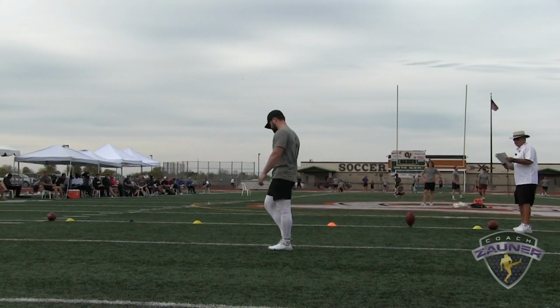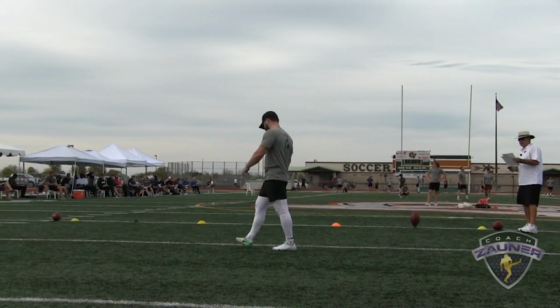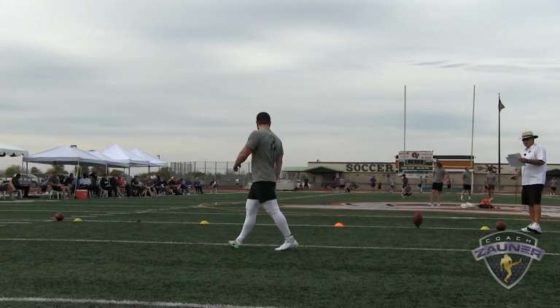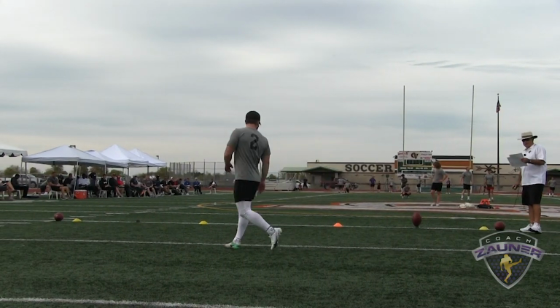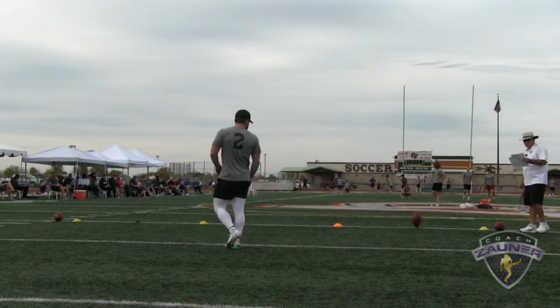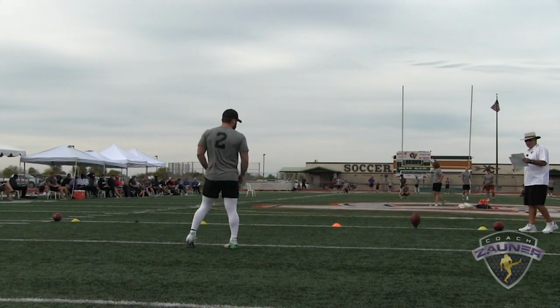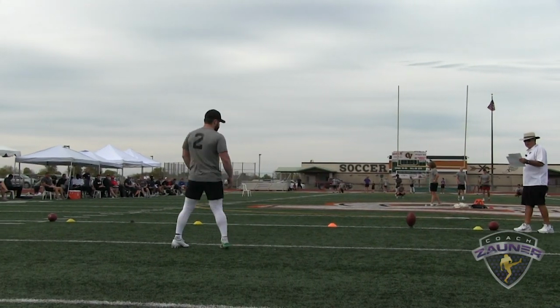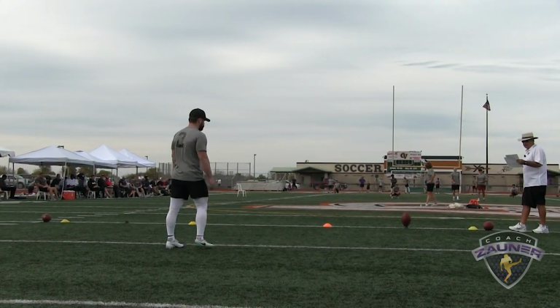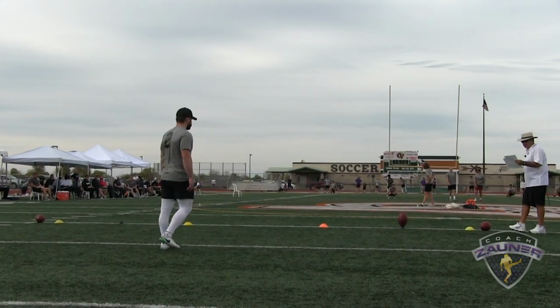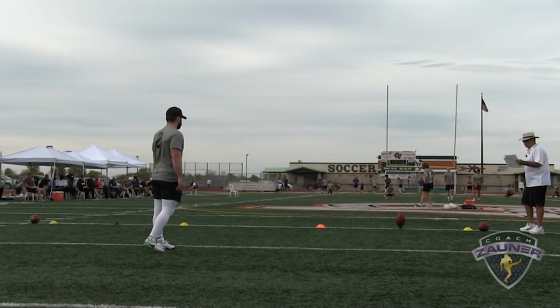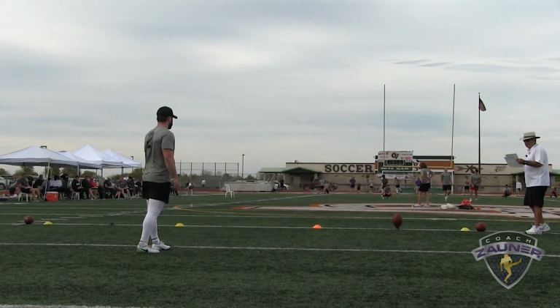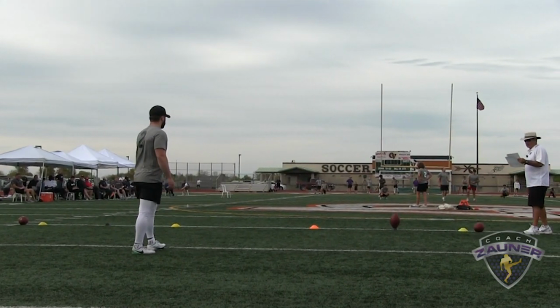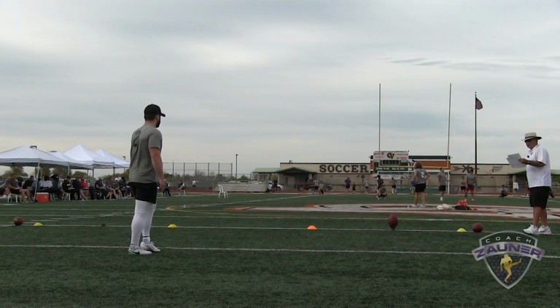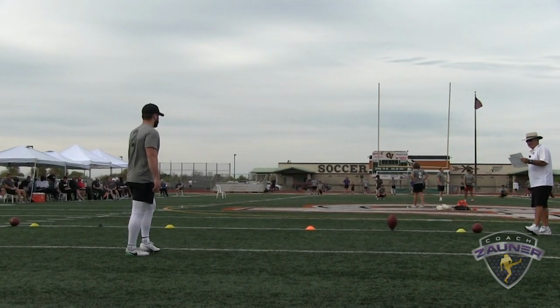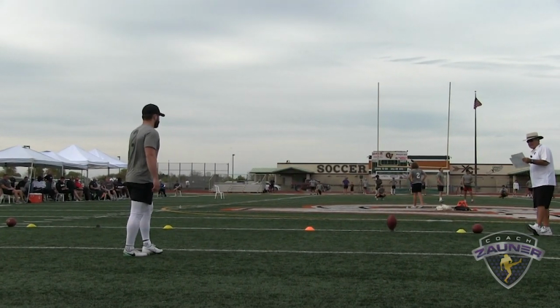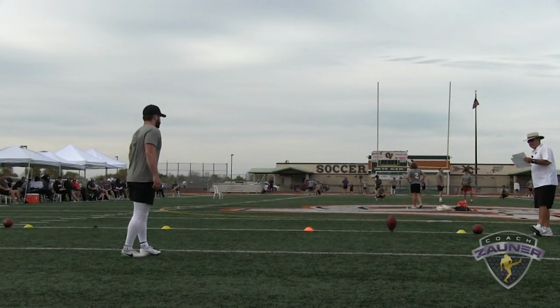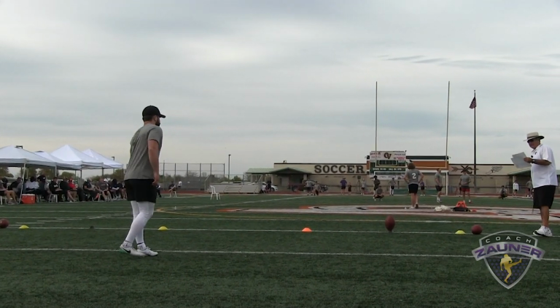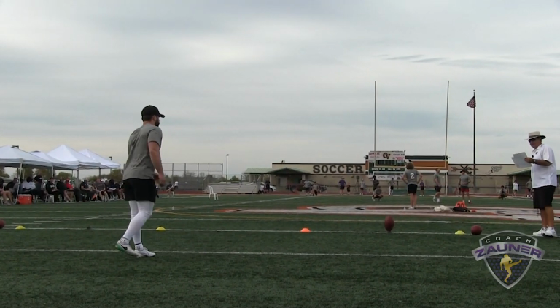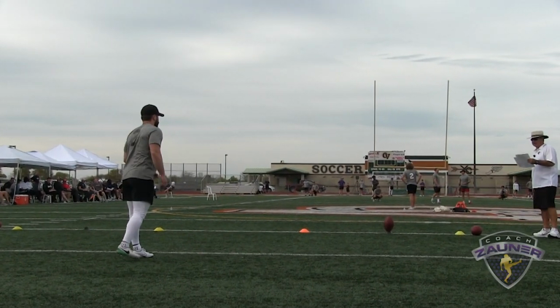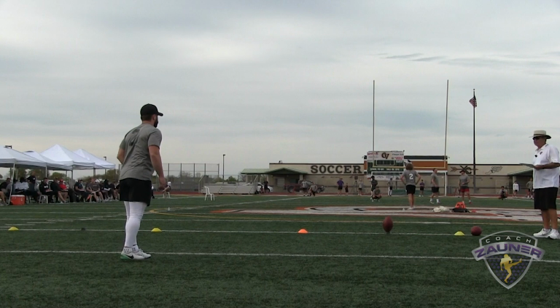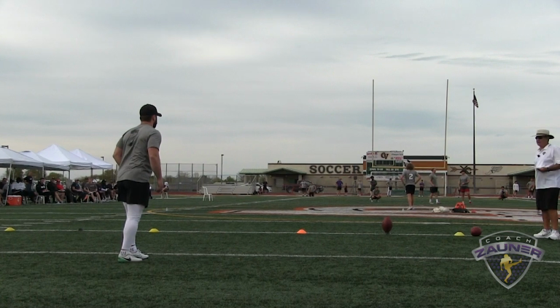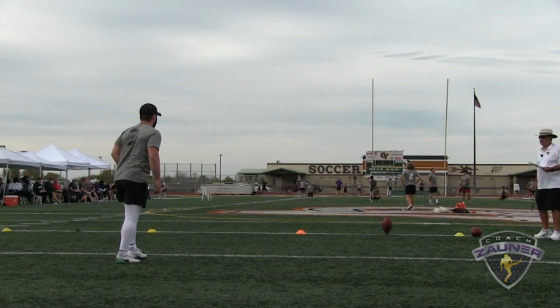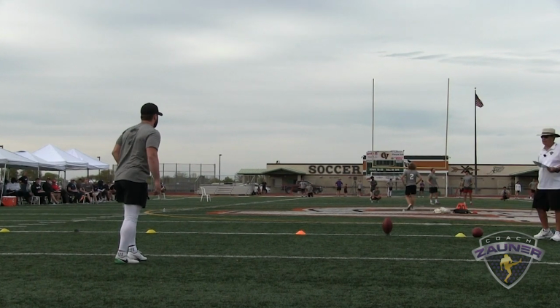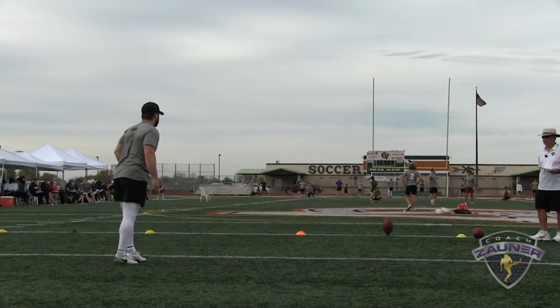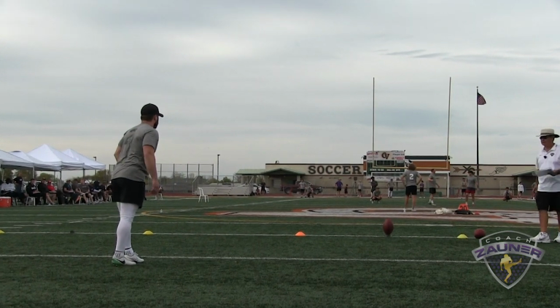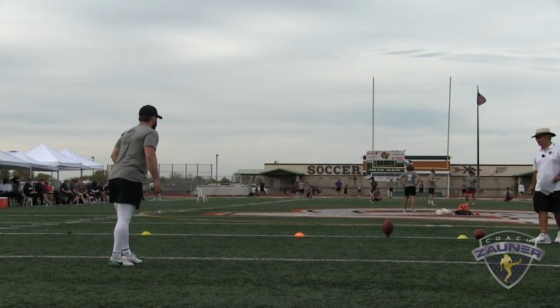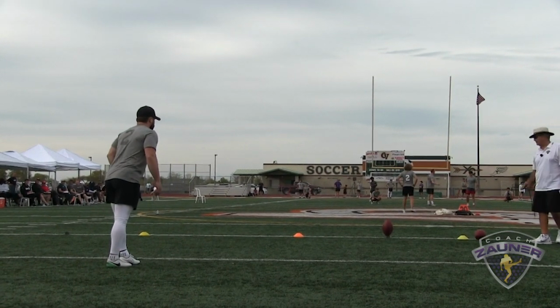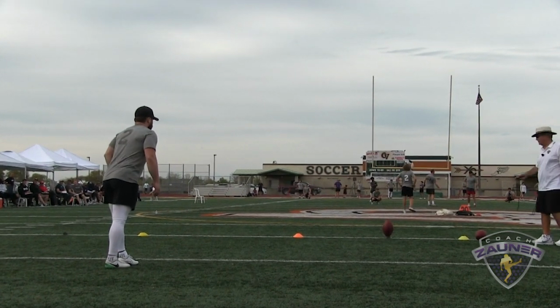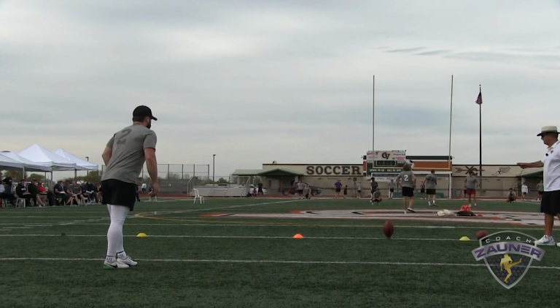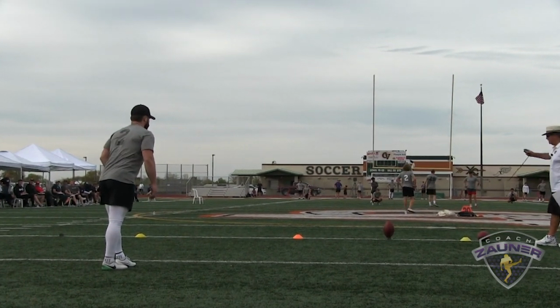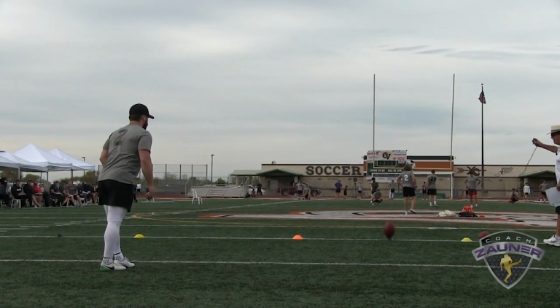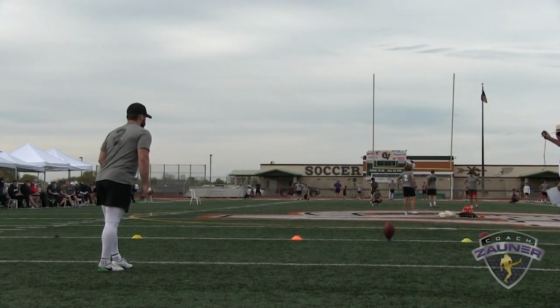Number two, Taylor Bertlett, Texas A&M University, first kickoff.